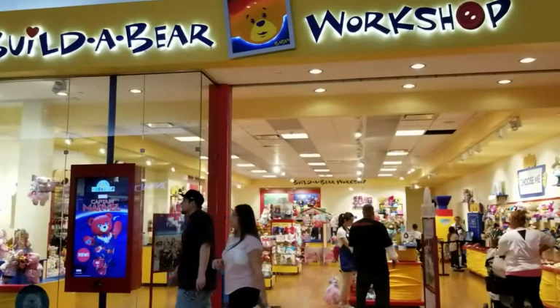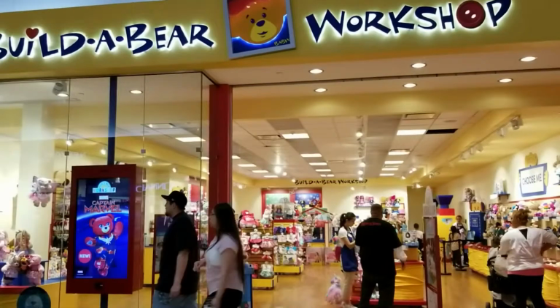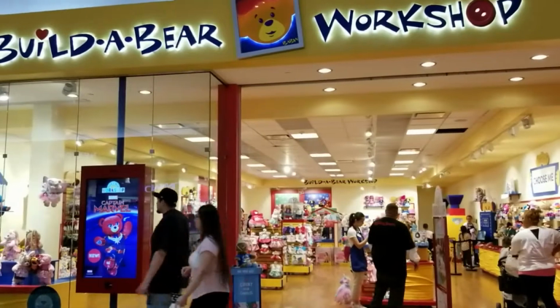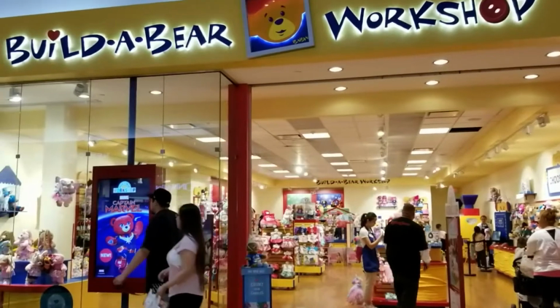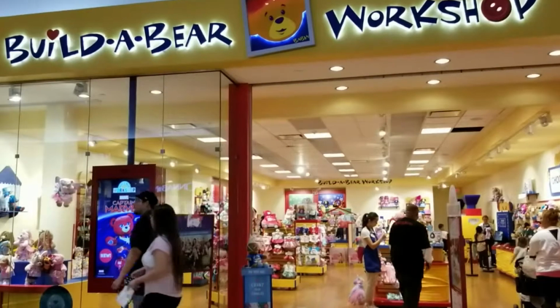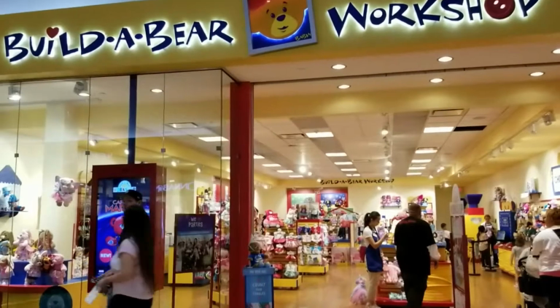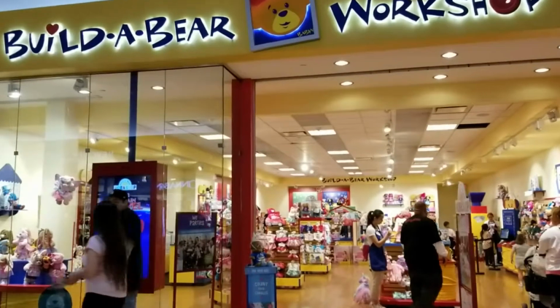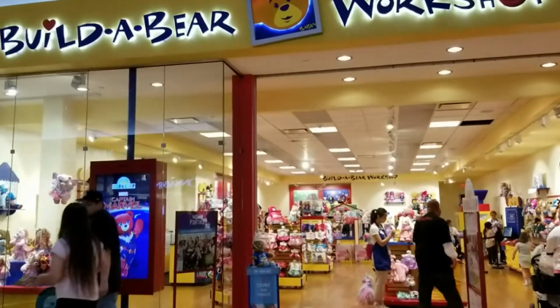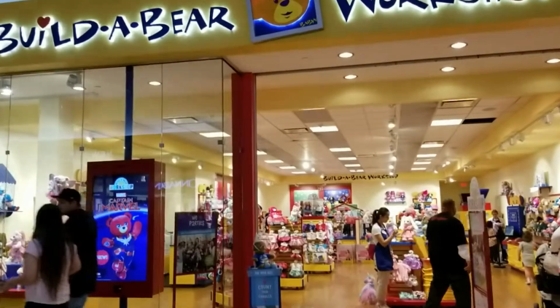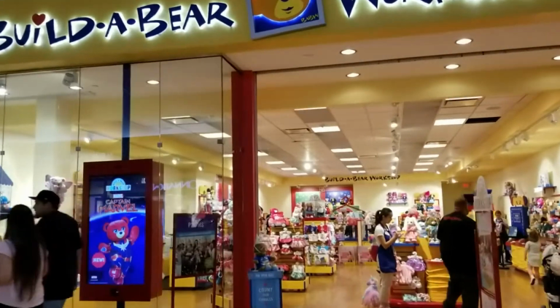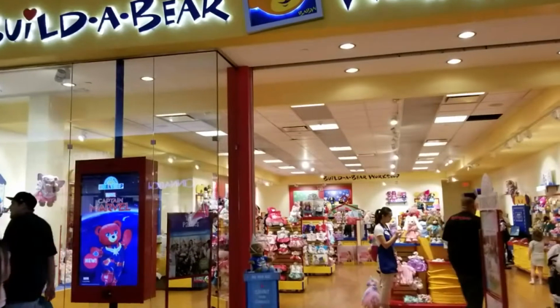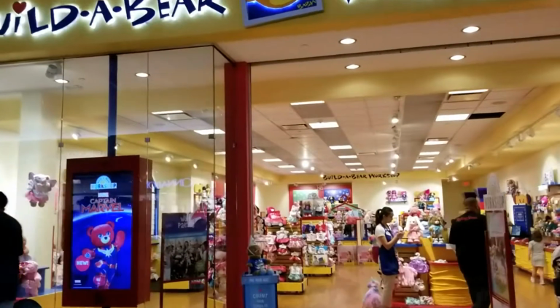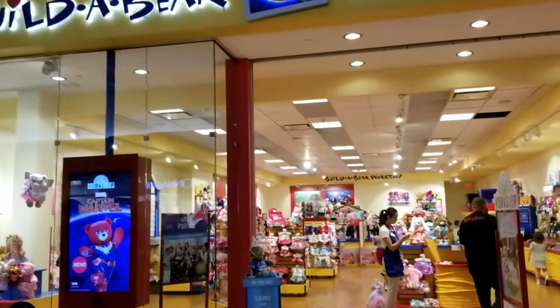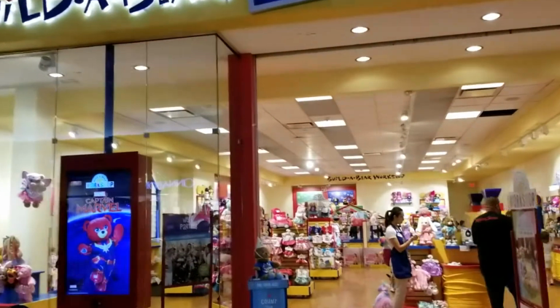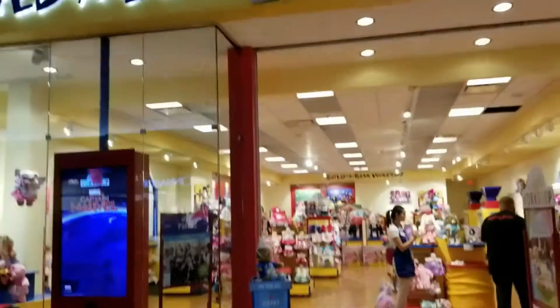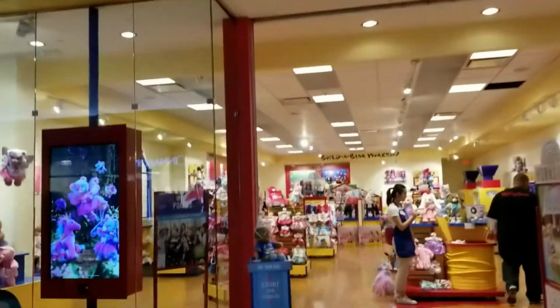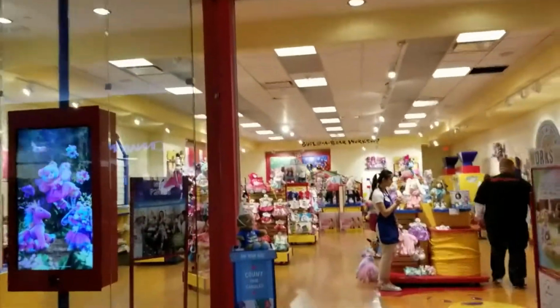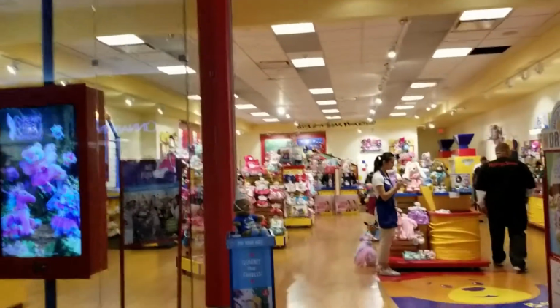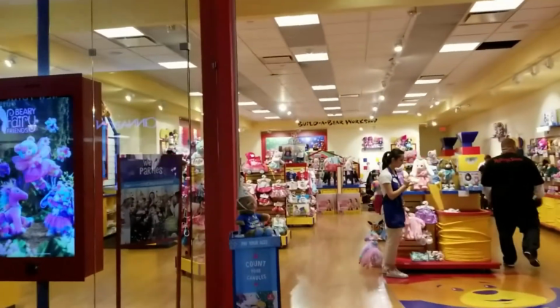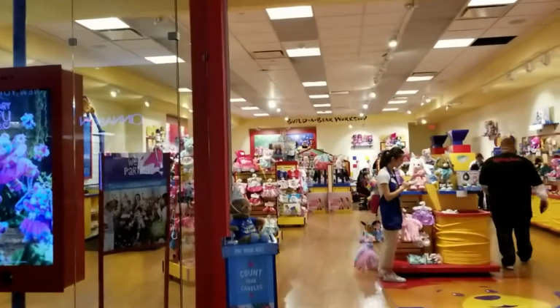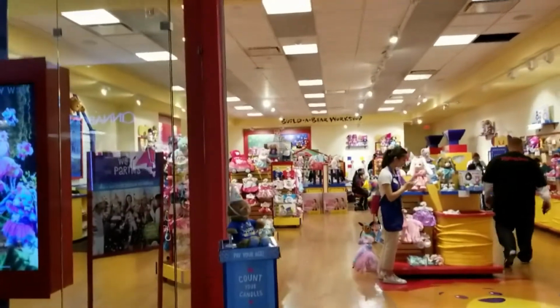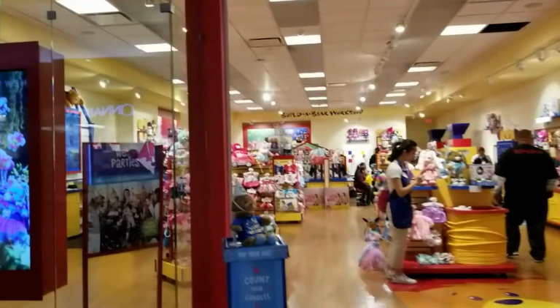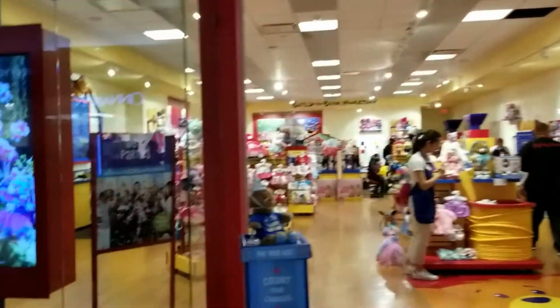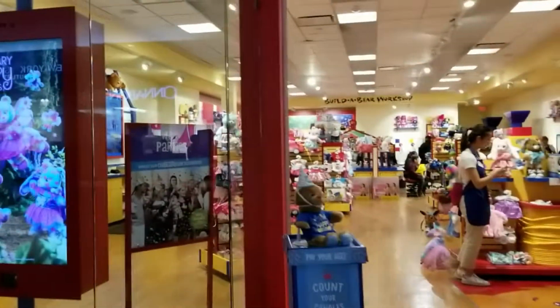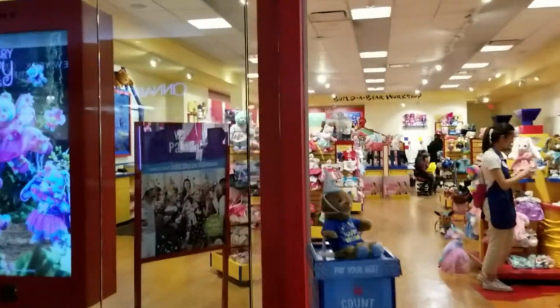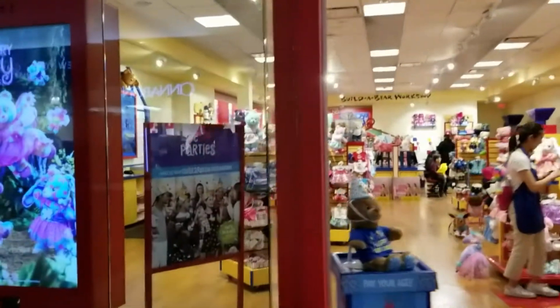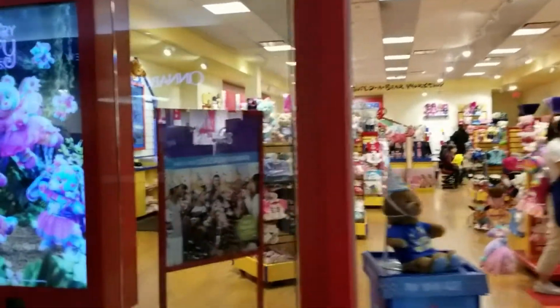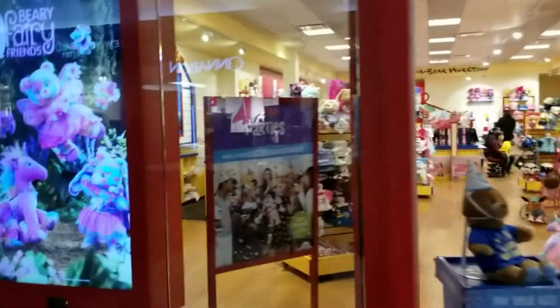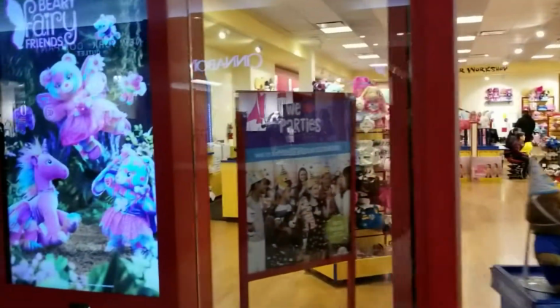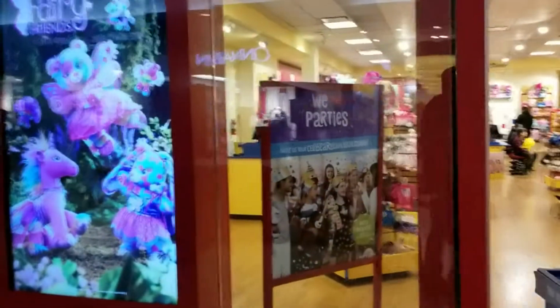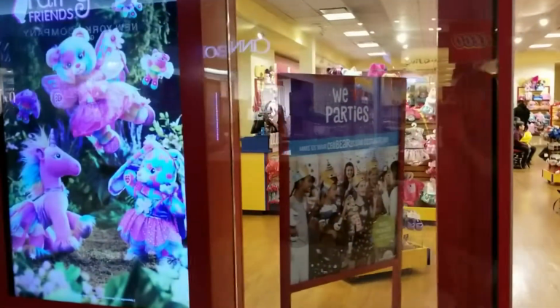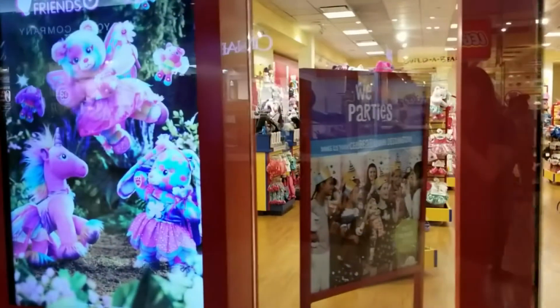Hello everyone! Welcome back to my channel. I'm excited to share with you the brand new Captain Marvel bear.